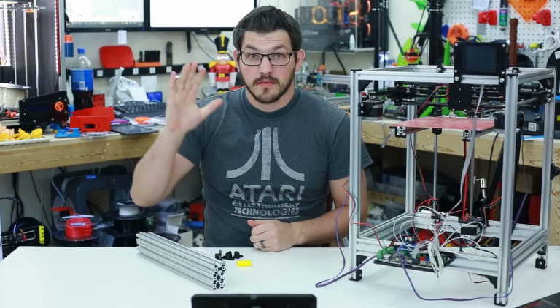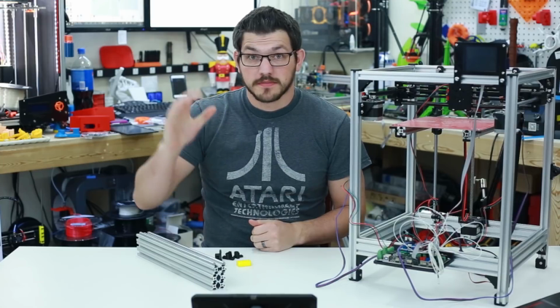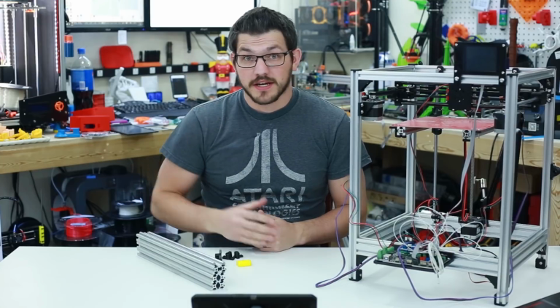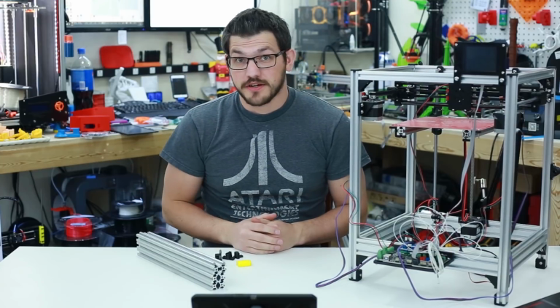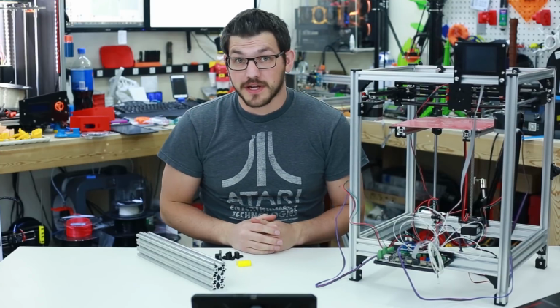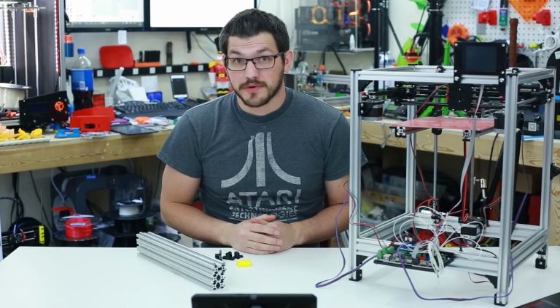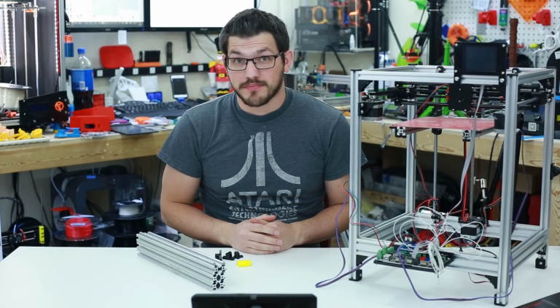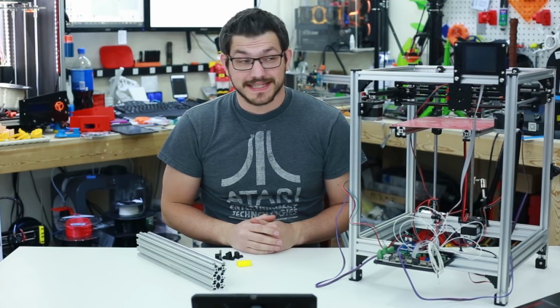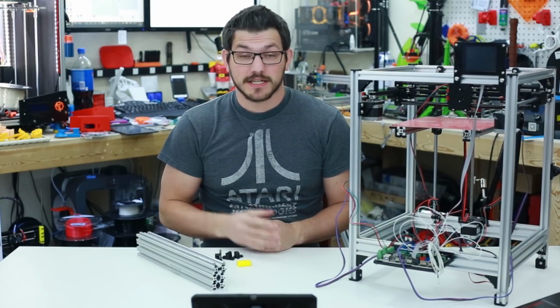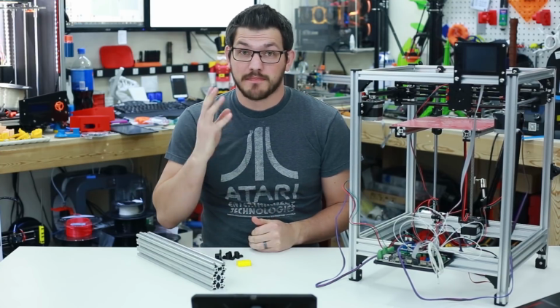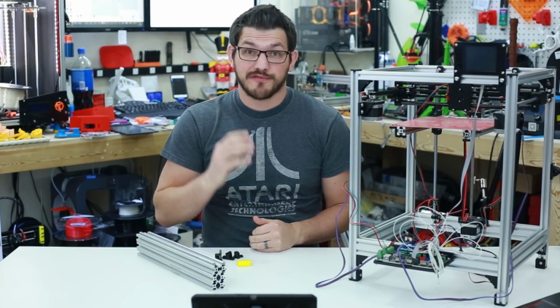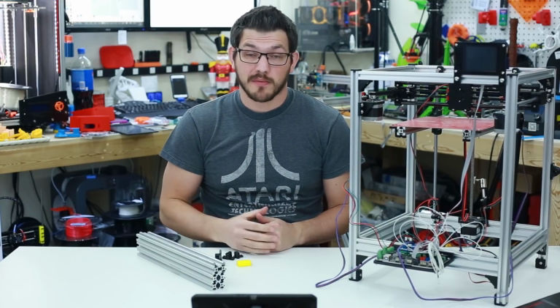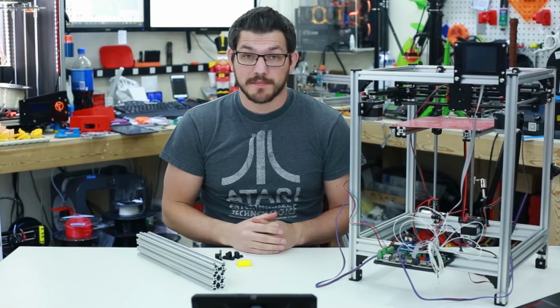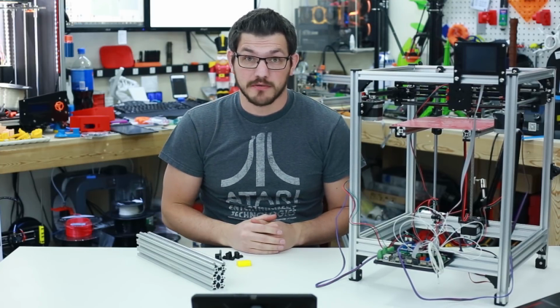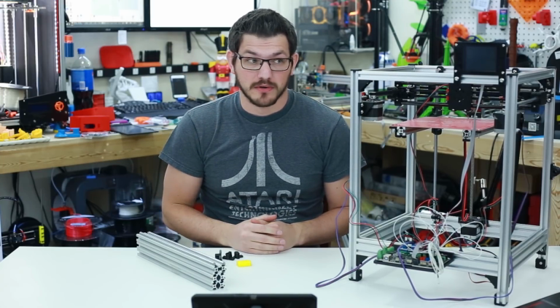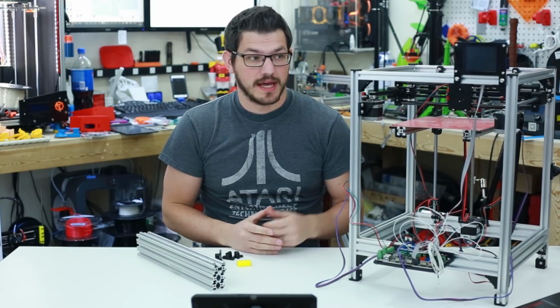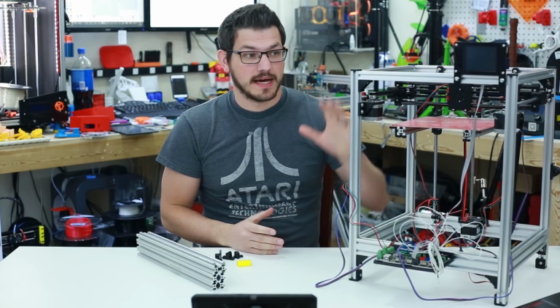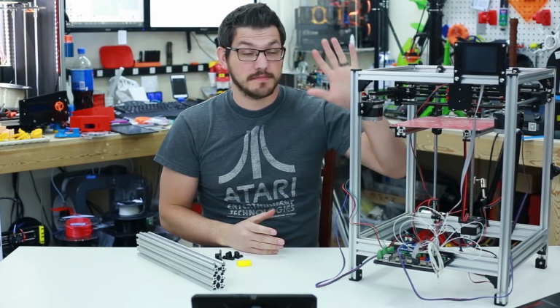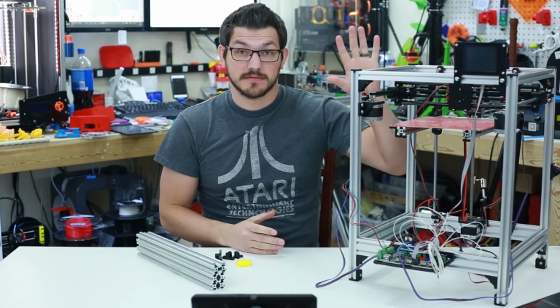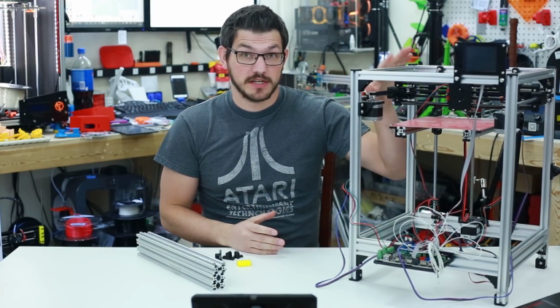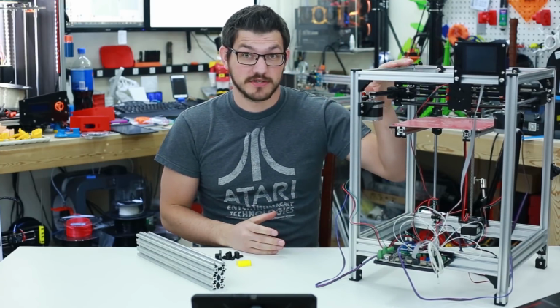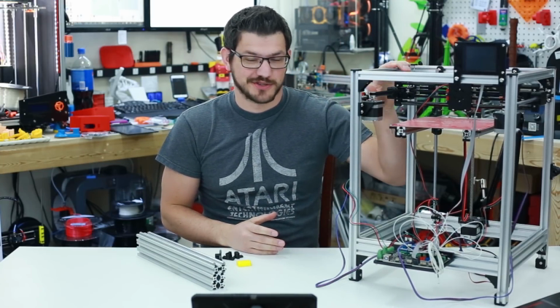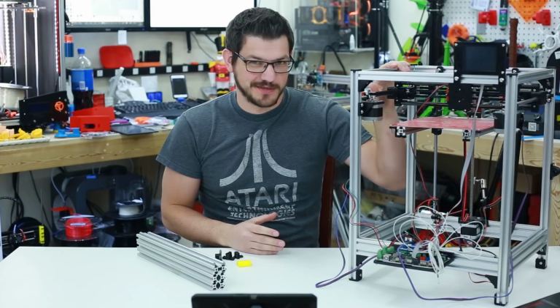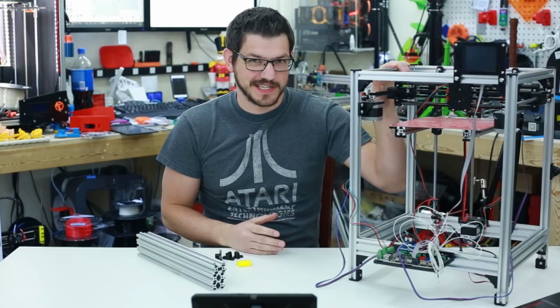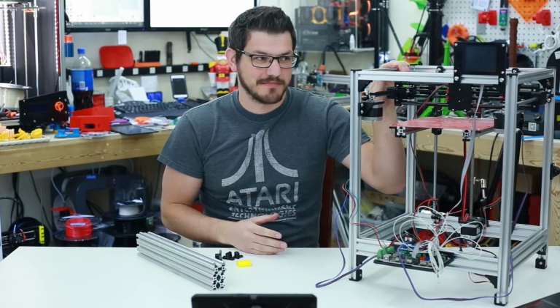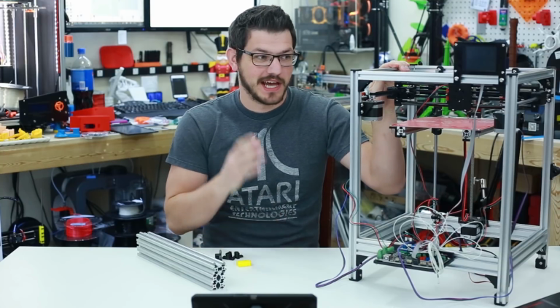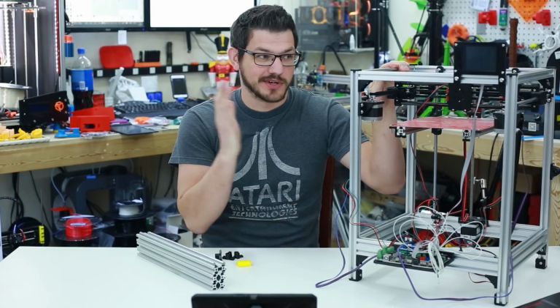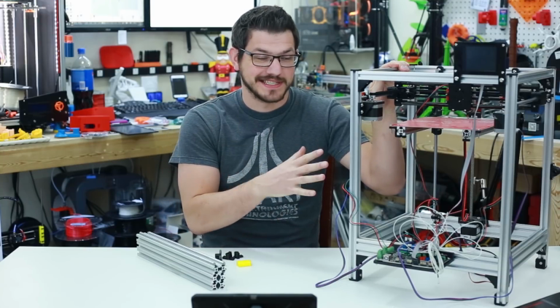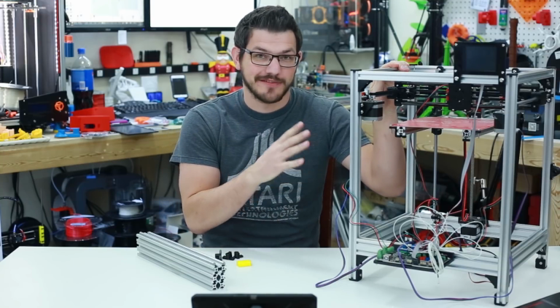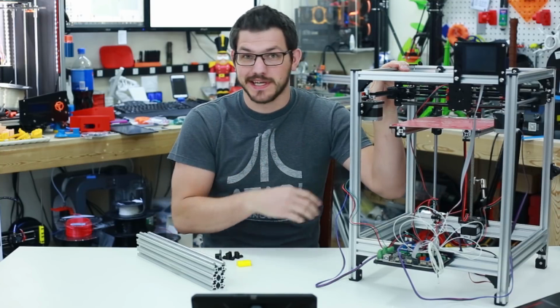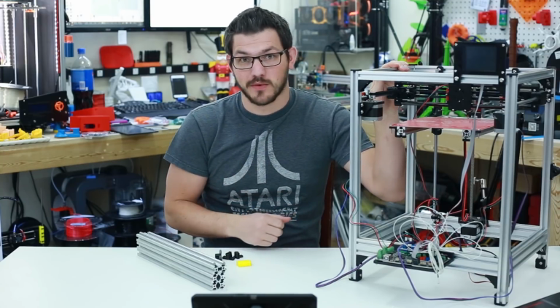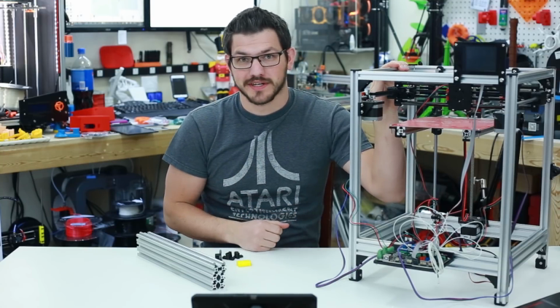What's up guys, Shane here with Fugac 3D Printing. Today is going to be part 4 of my Hypercube build. I need to make some changes because I screwed some things up and we're going to see if we can get it working.